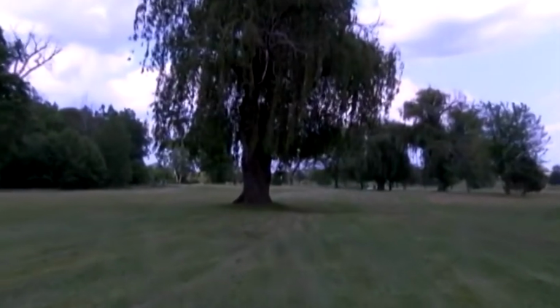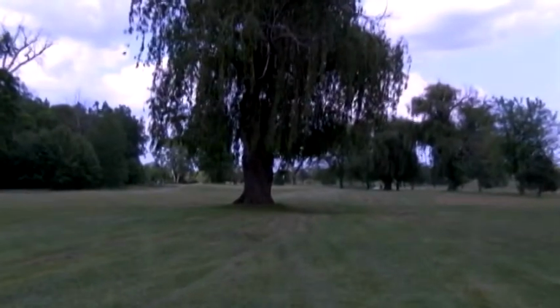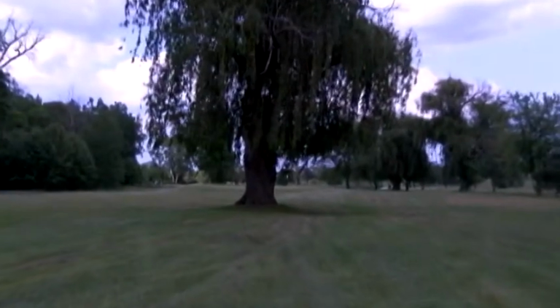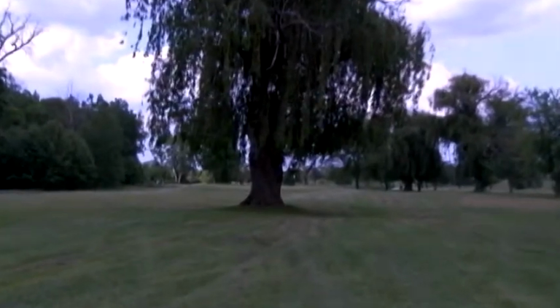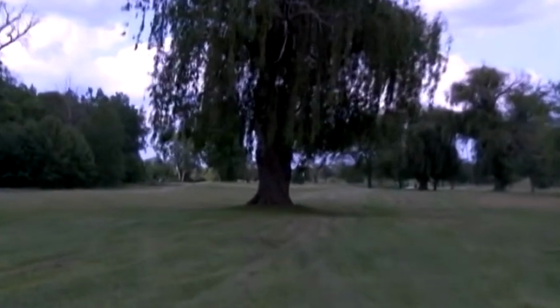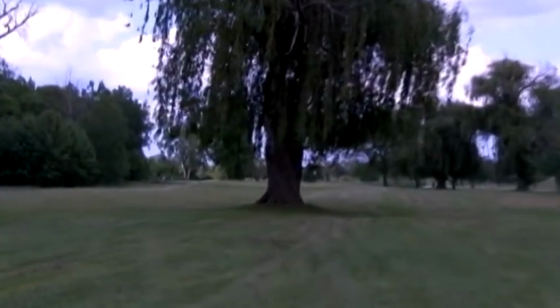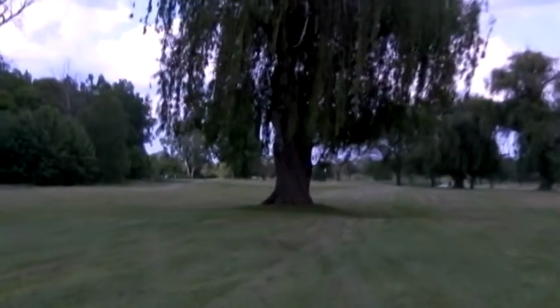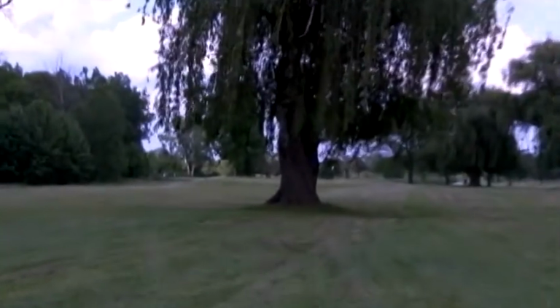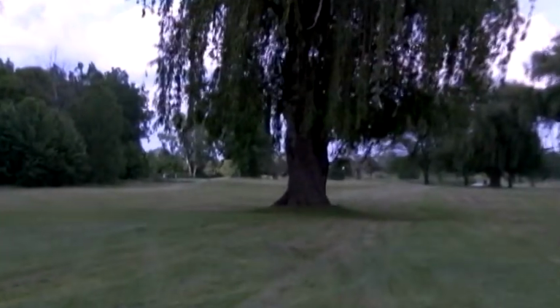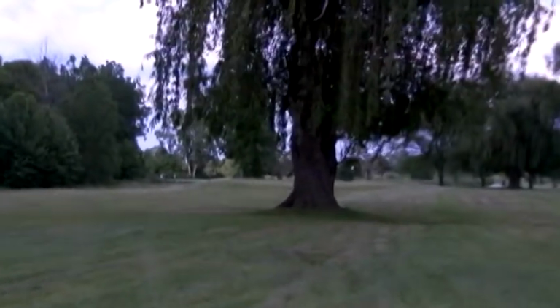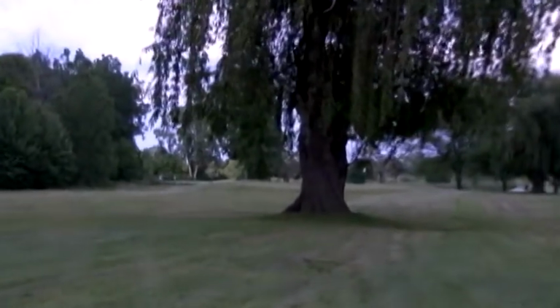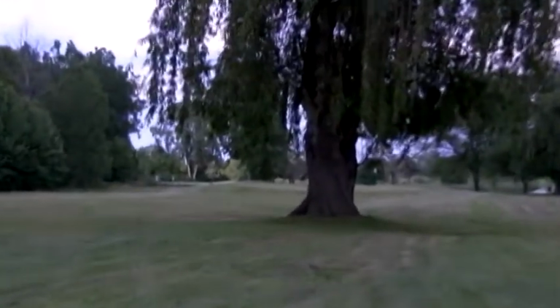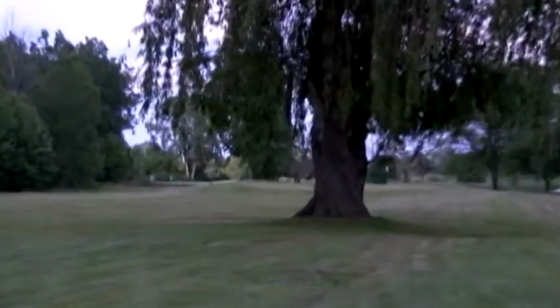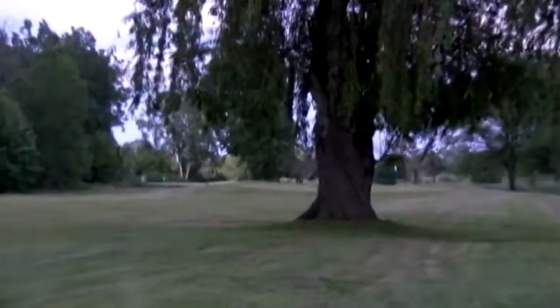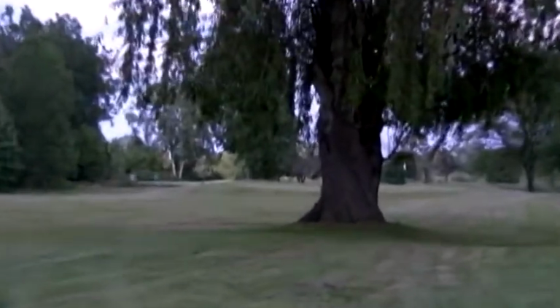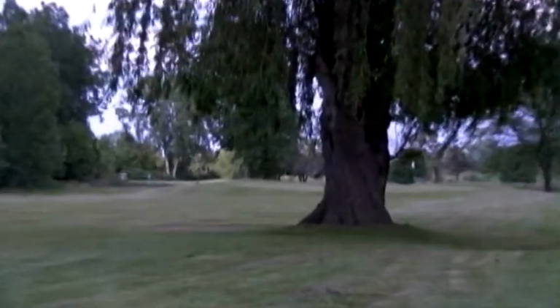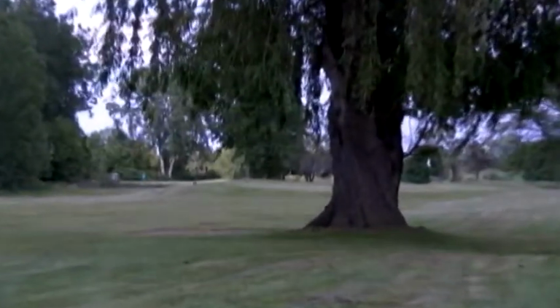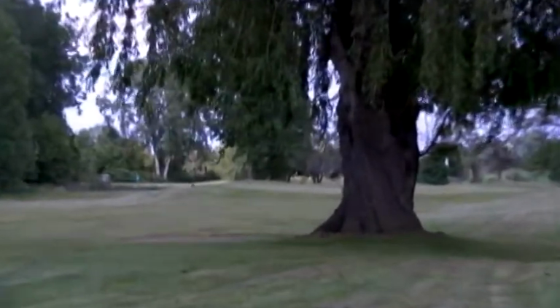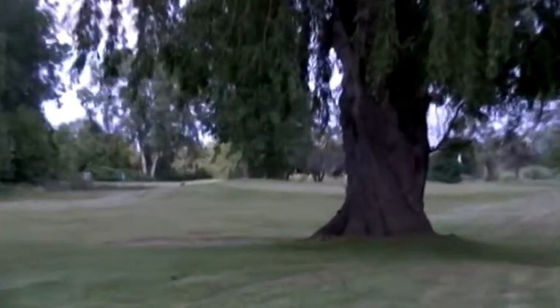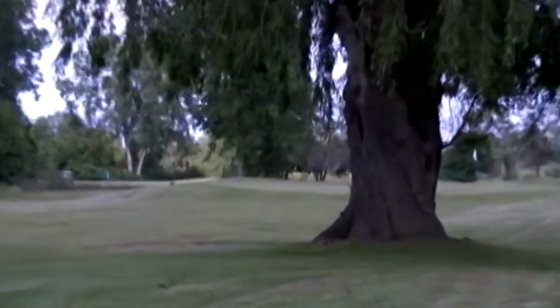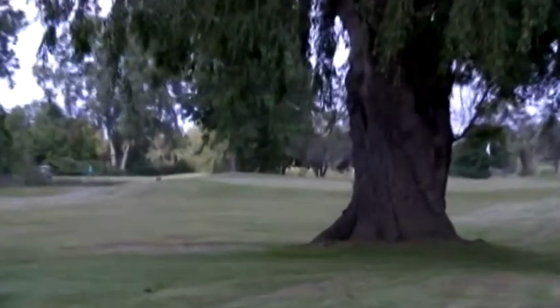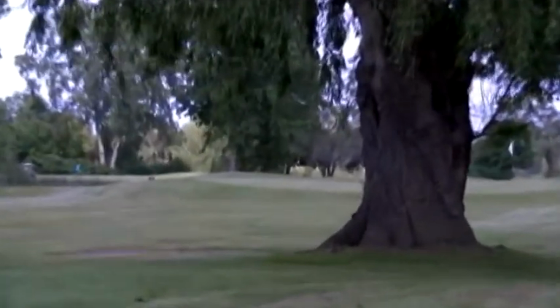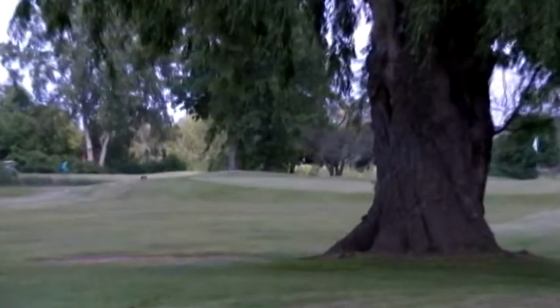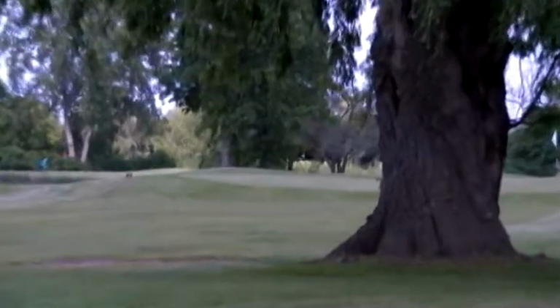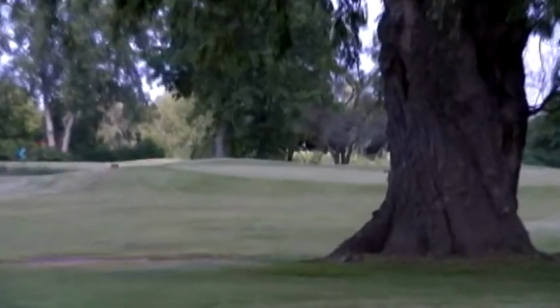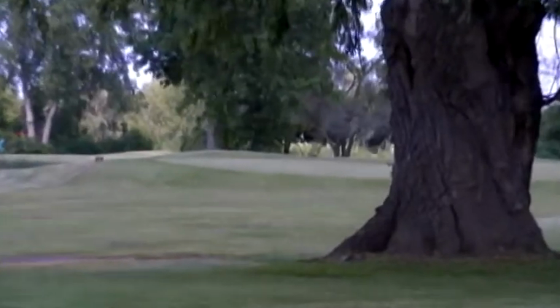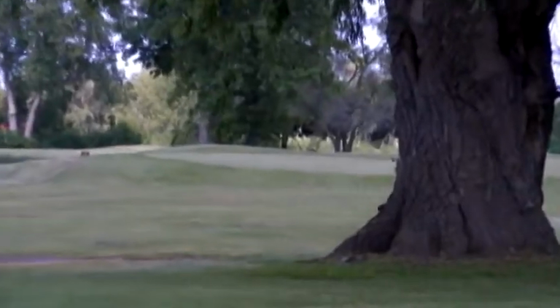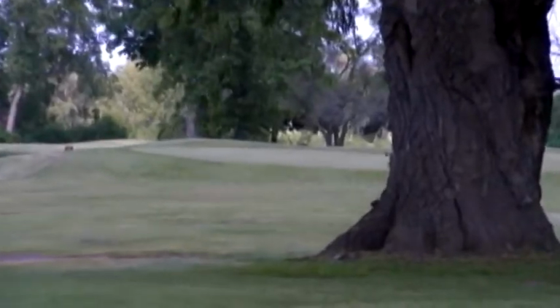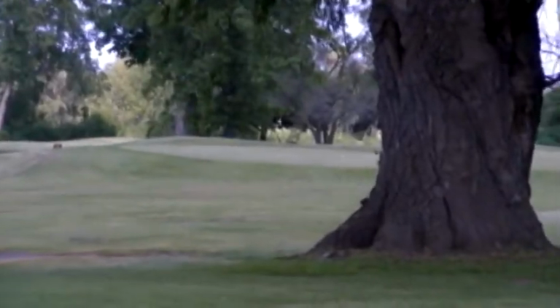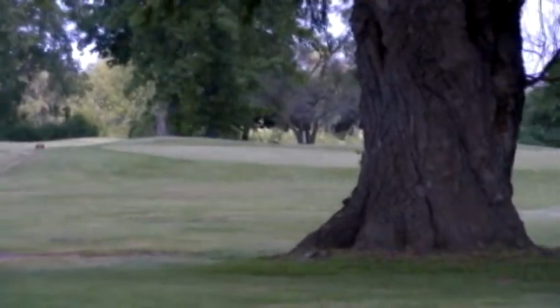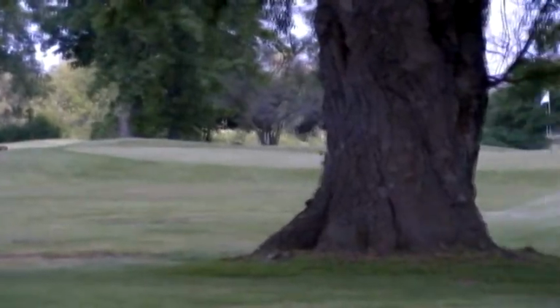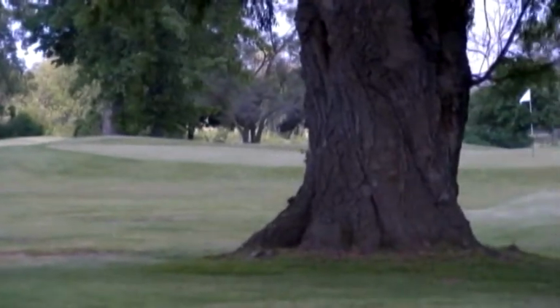We finally made it to the green. It took me a couple of tries, honestly, to get it over that tree. So I'll thank Chris for the advice later.